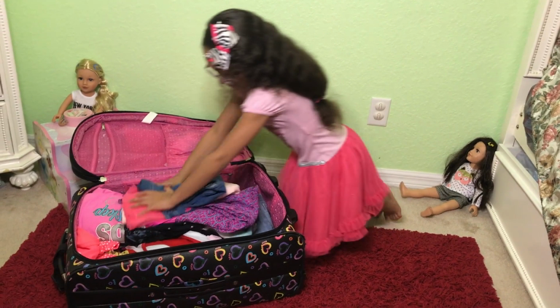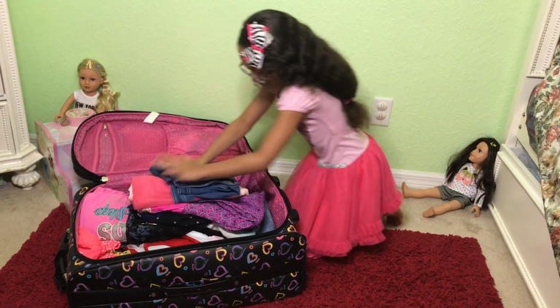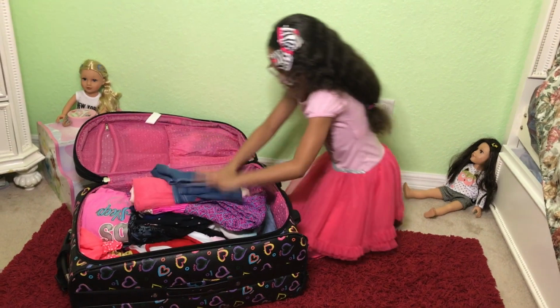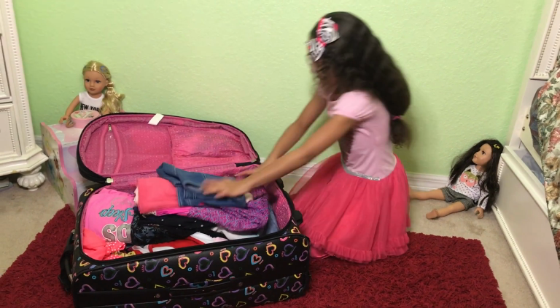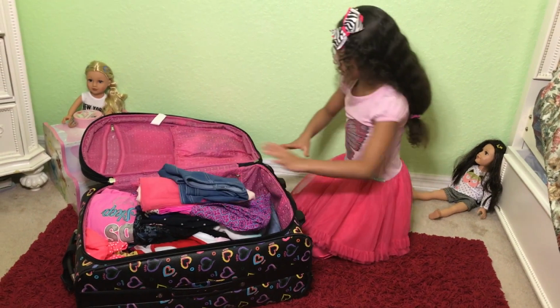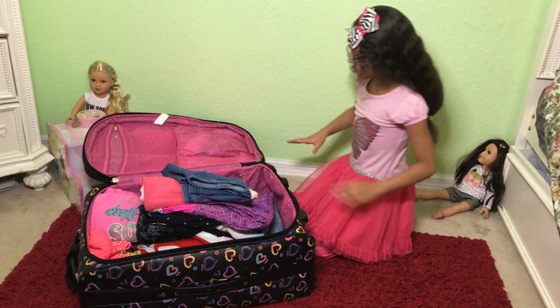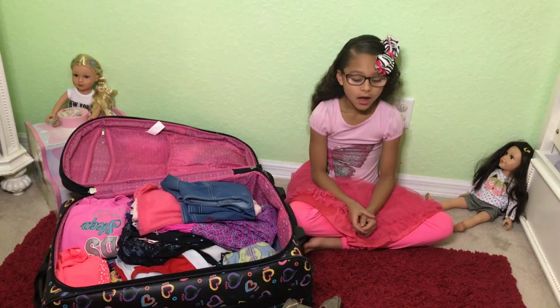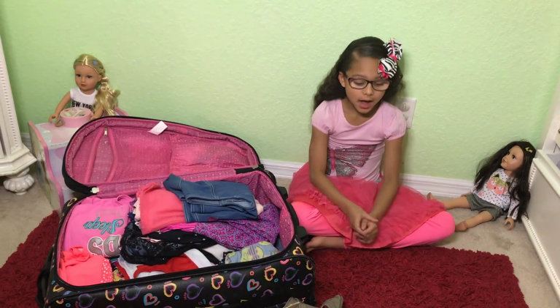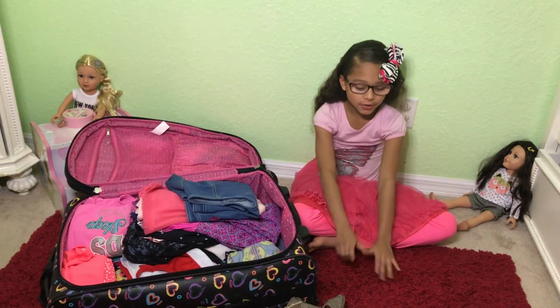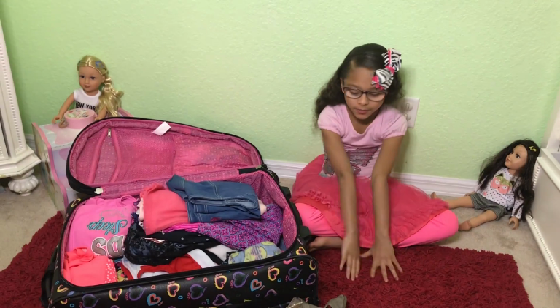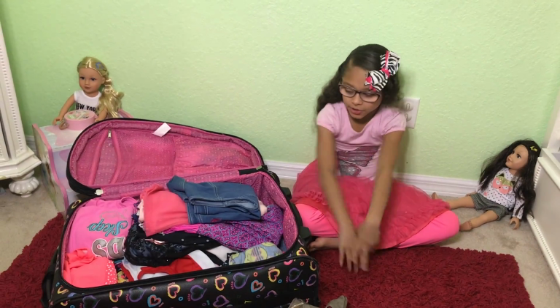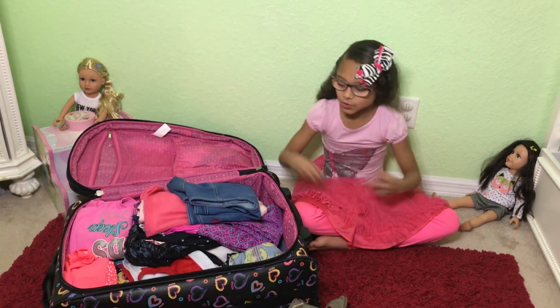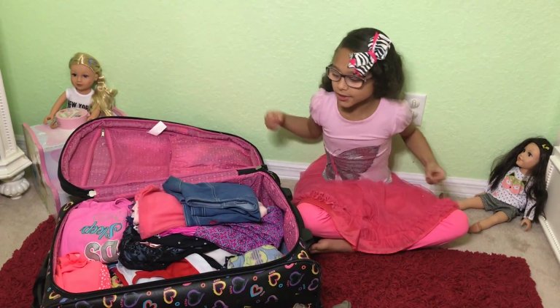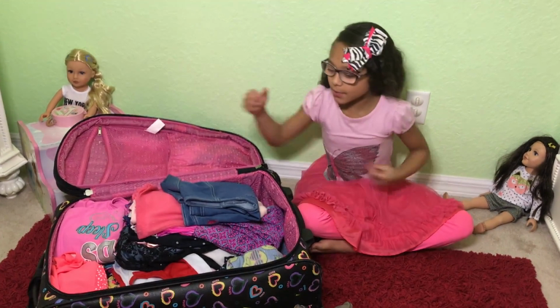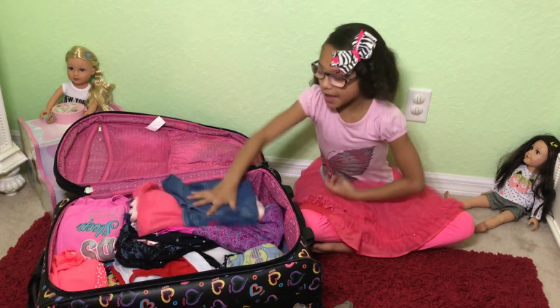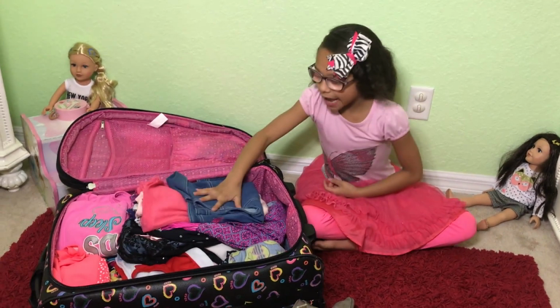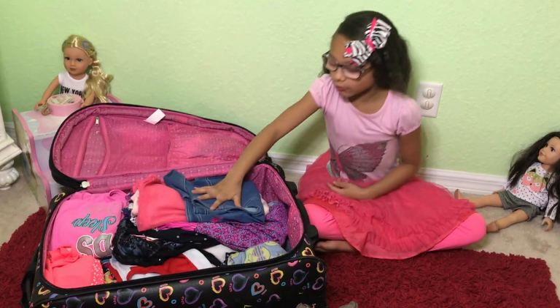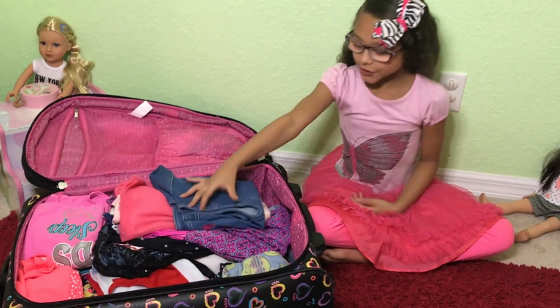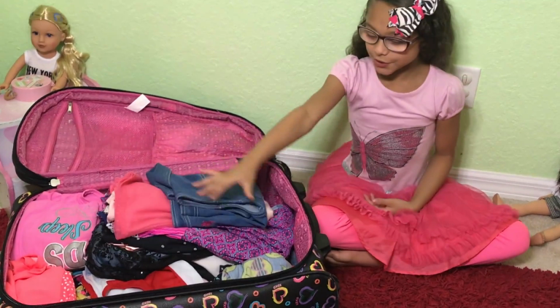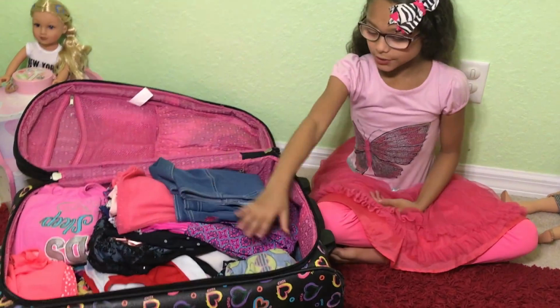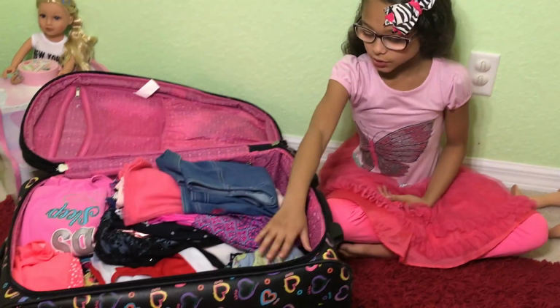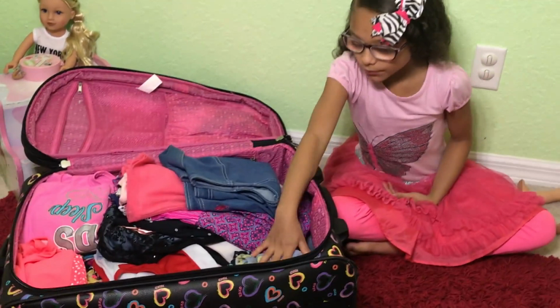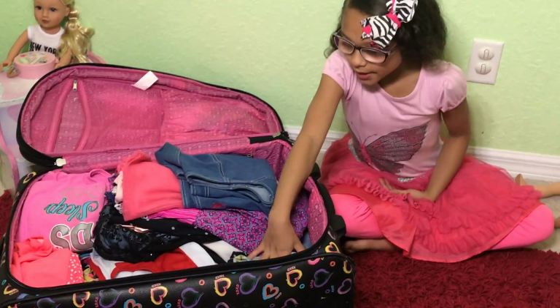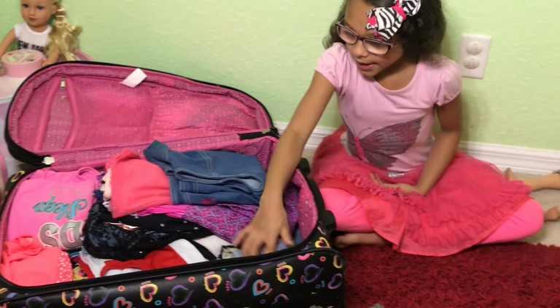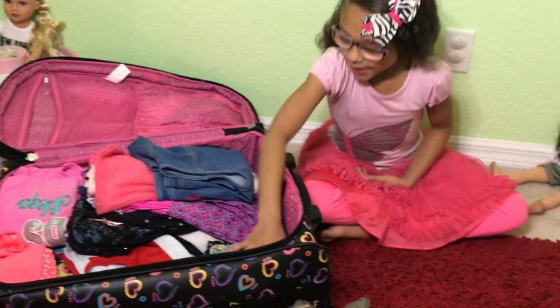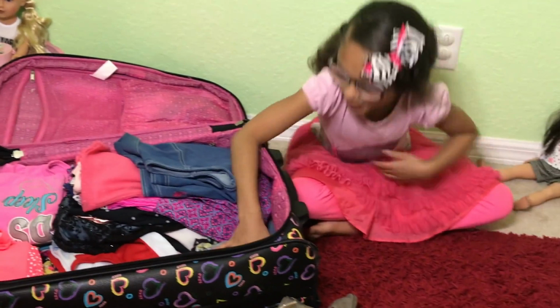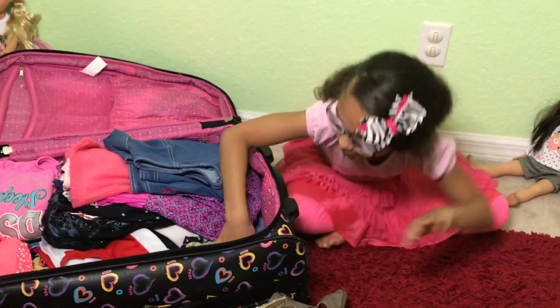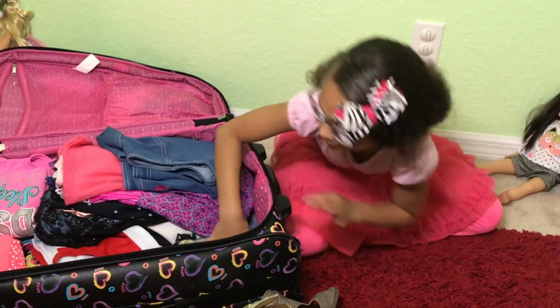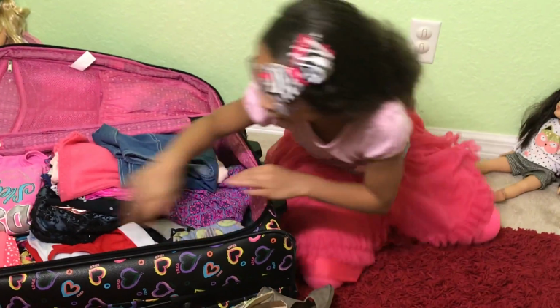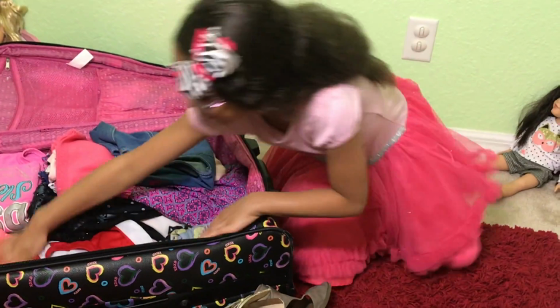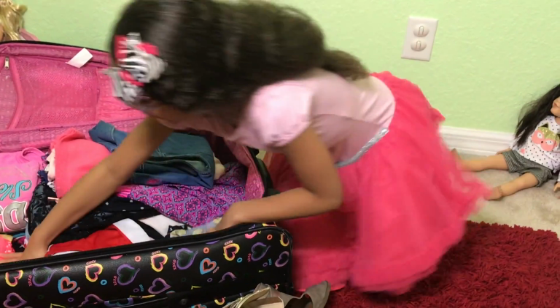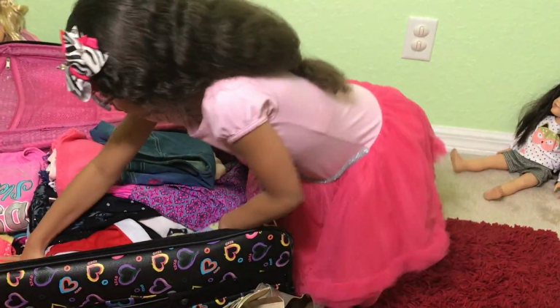As you can see, all of this — these are the best dresses I have. I think it's okay. Now I'm going to put my shoes in the bag right here.